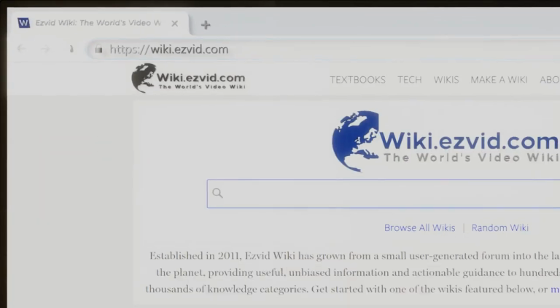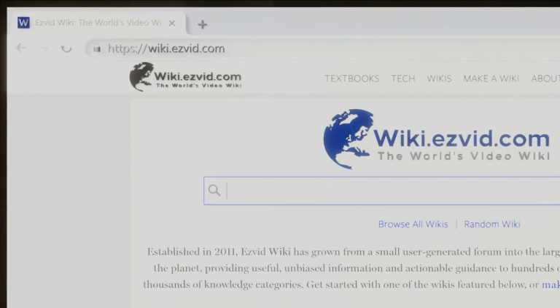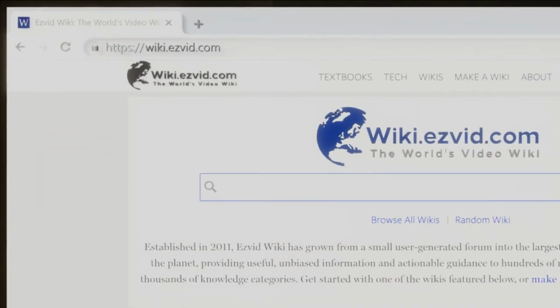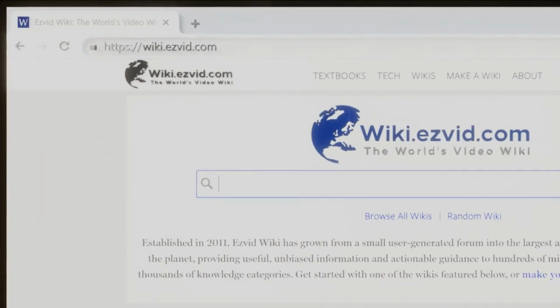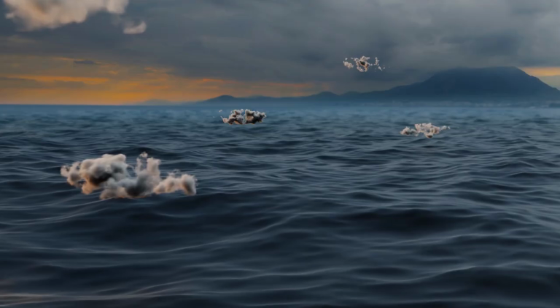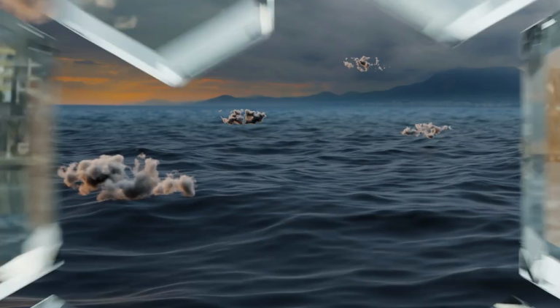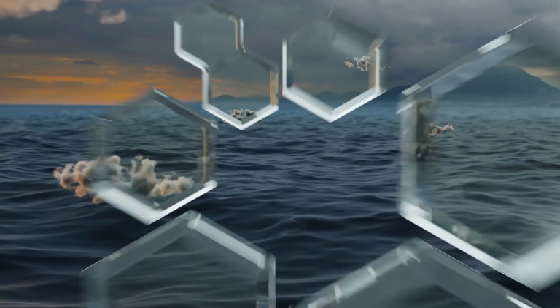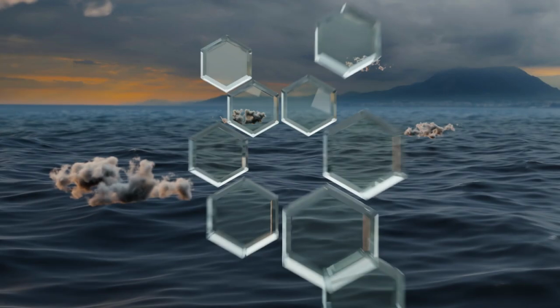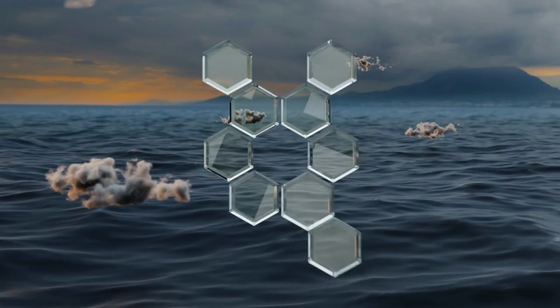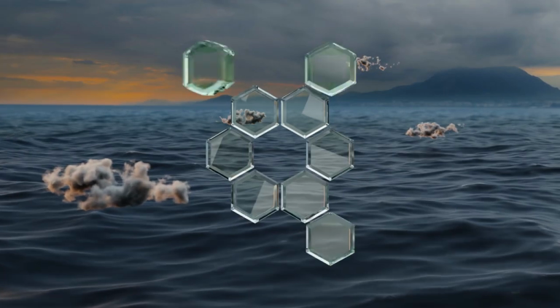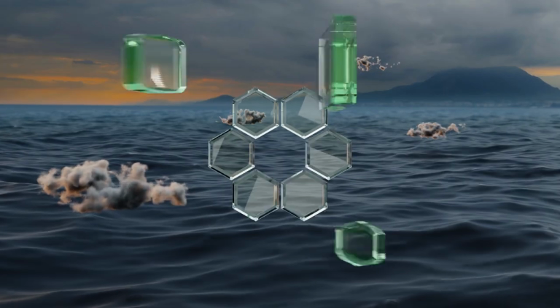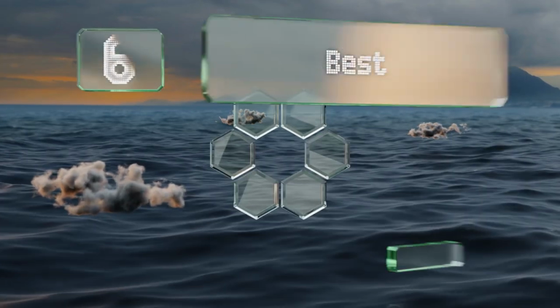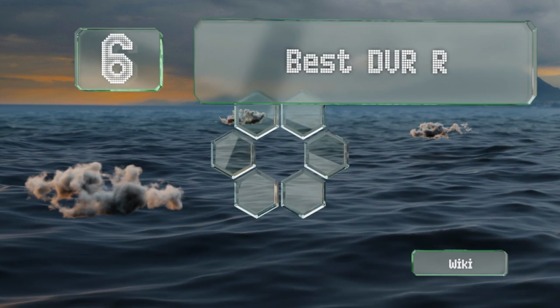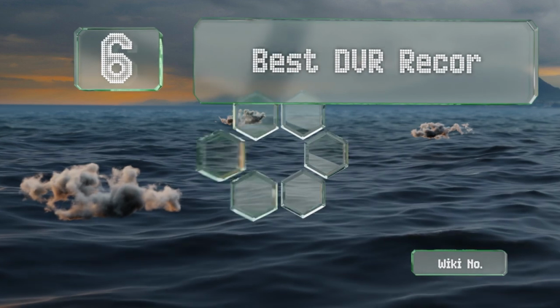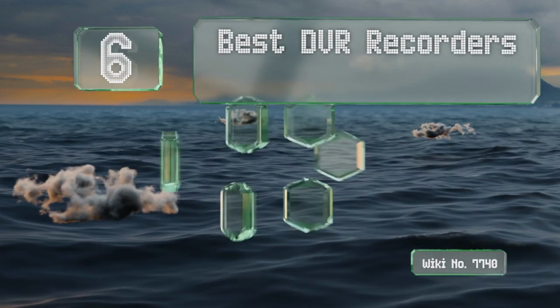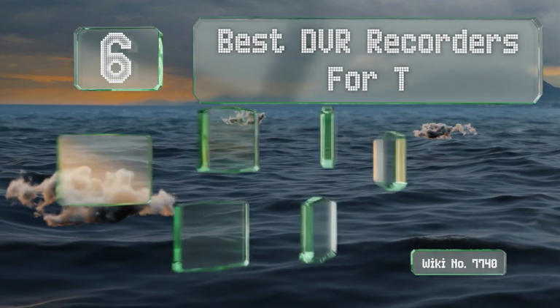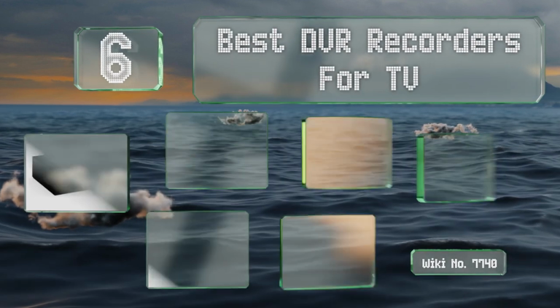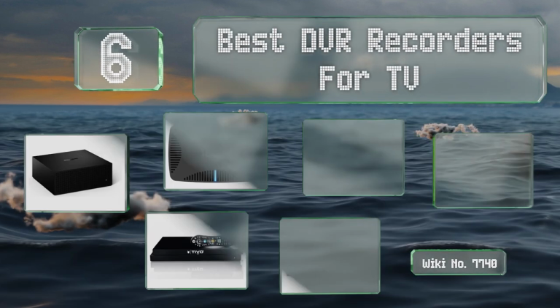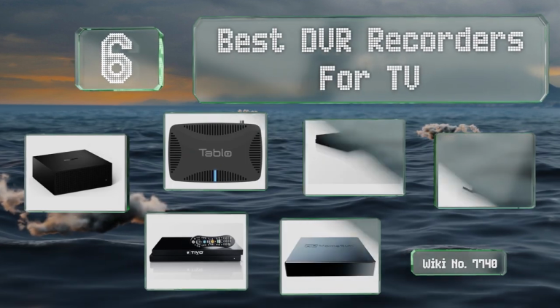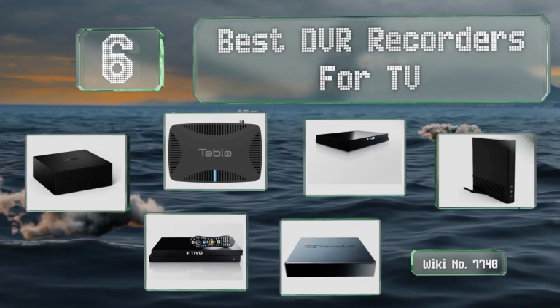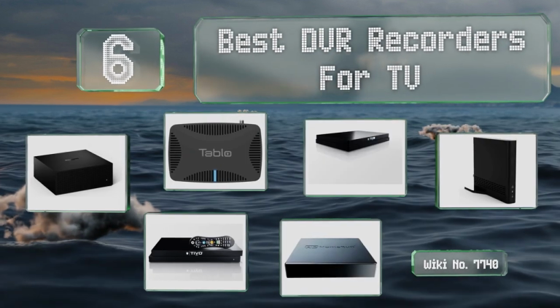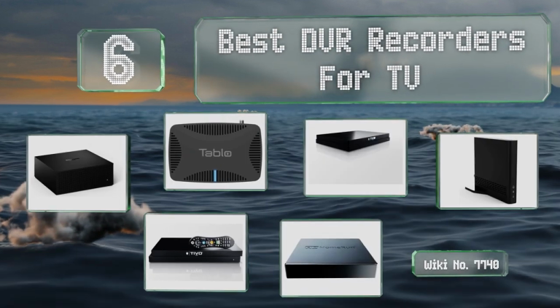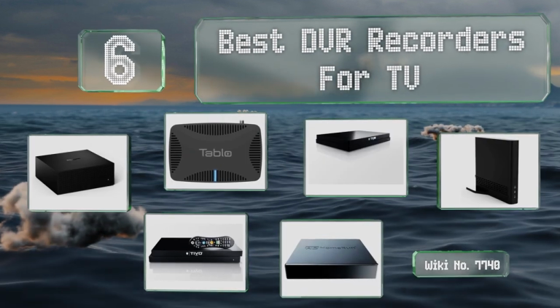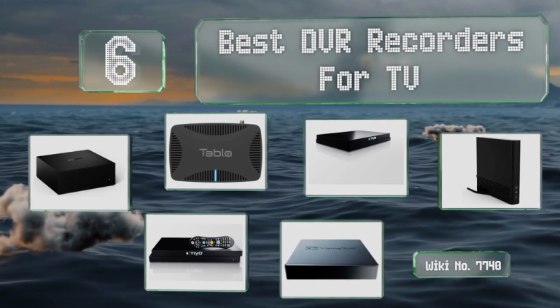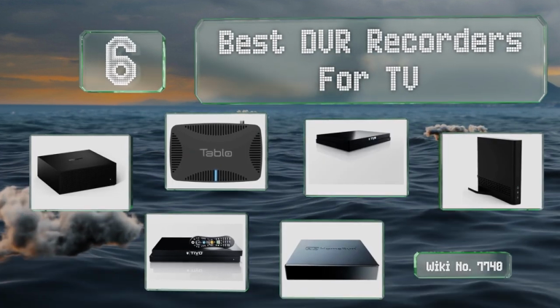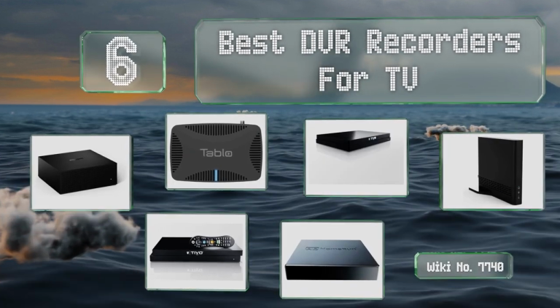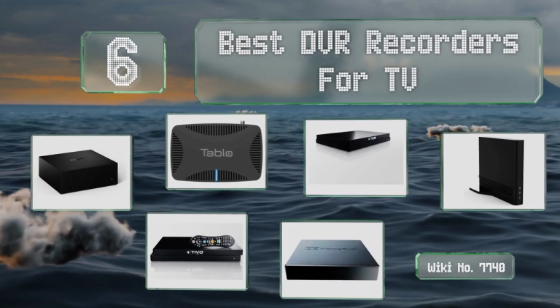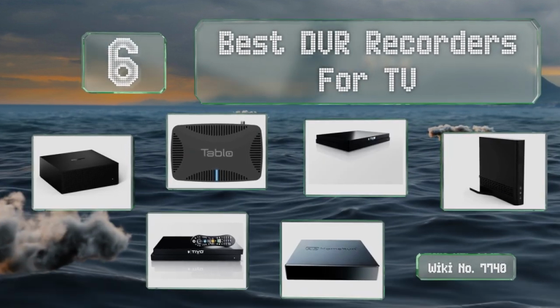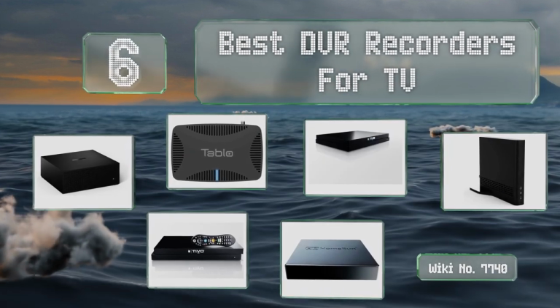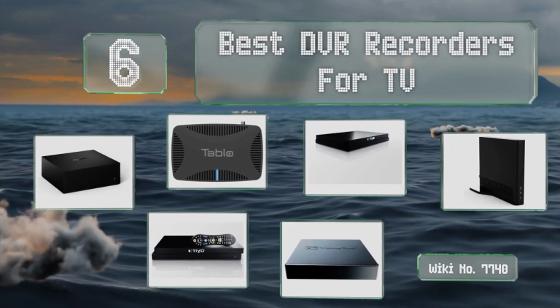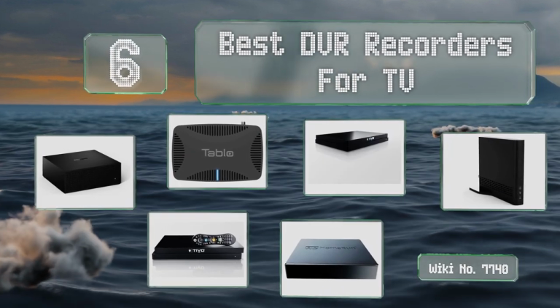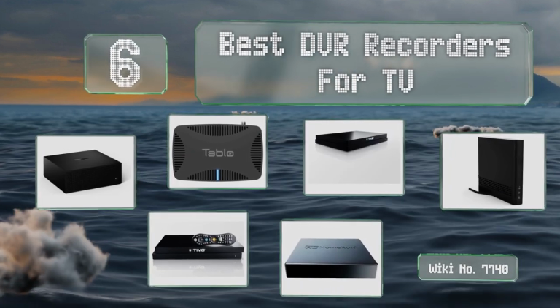EasyVid presents the six best DVR recorders for TV. Let's get started with the list.